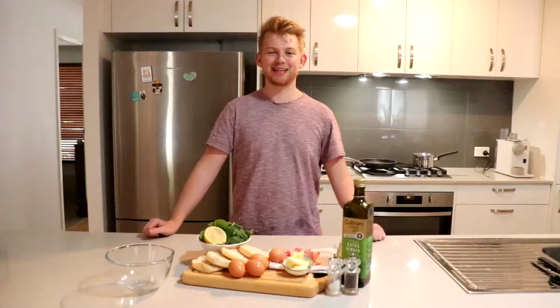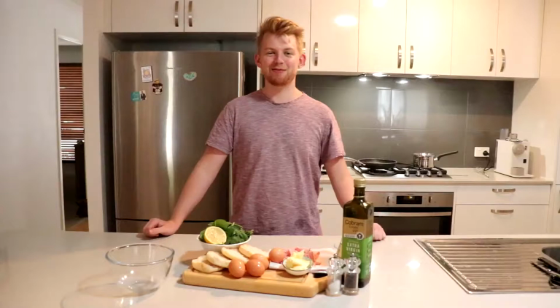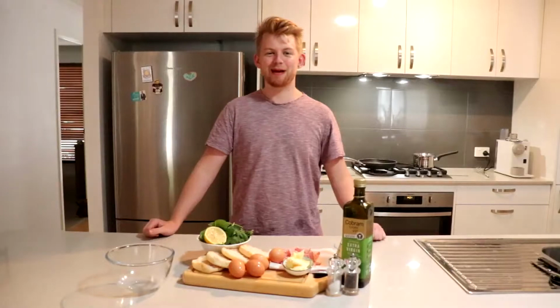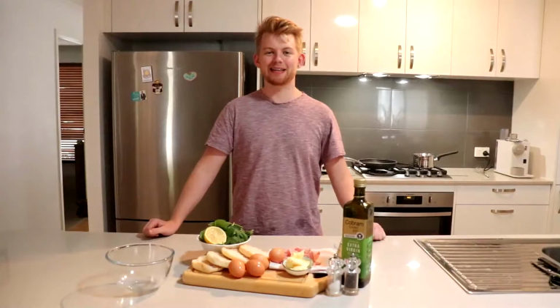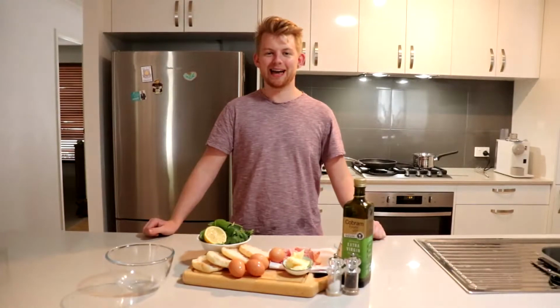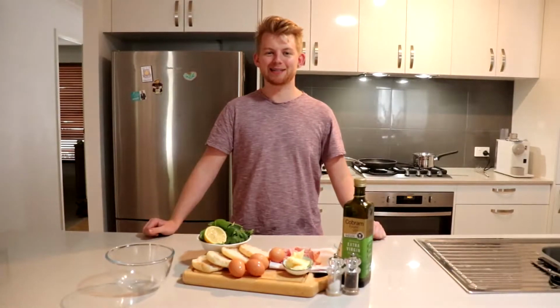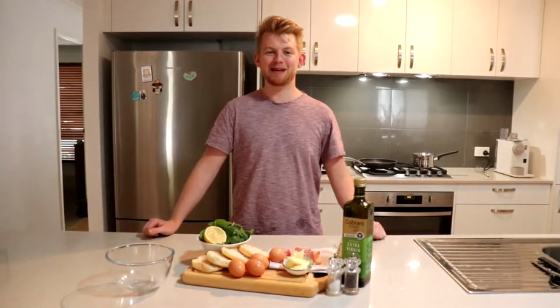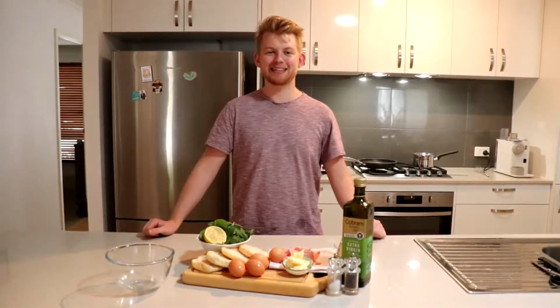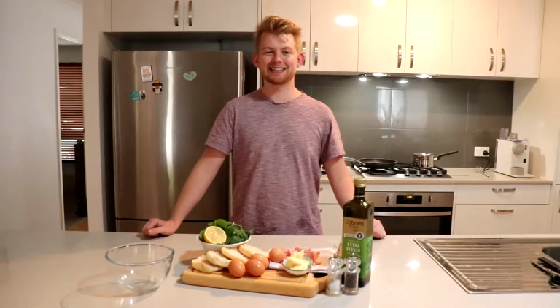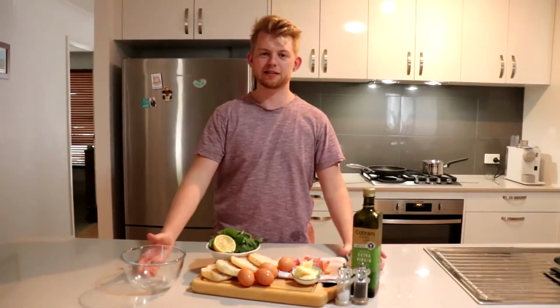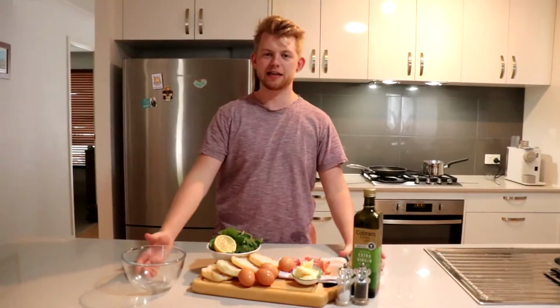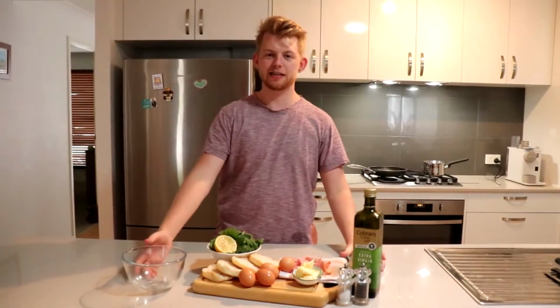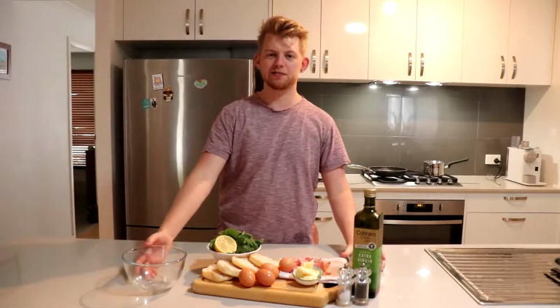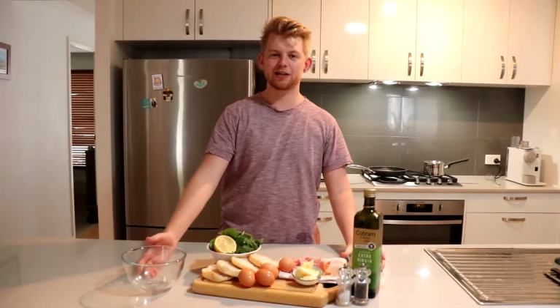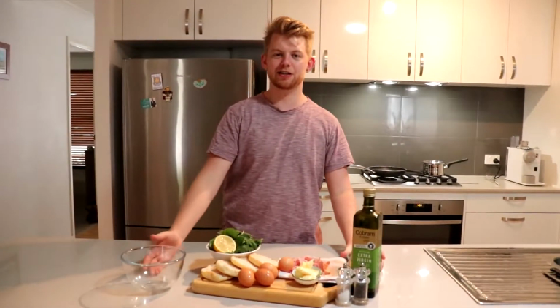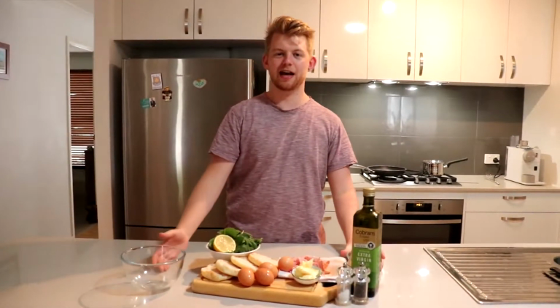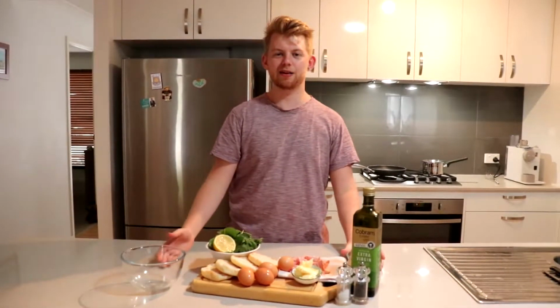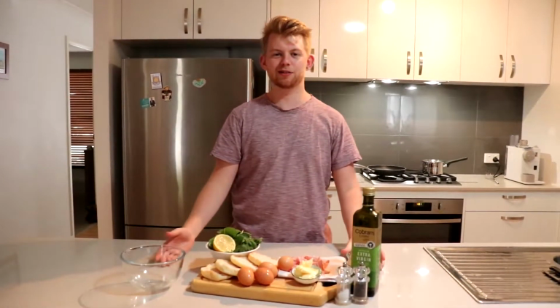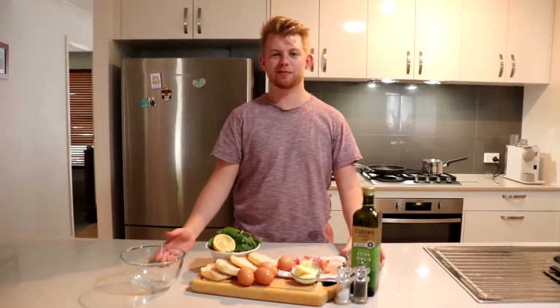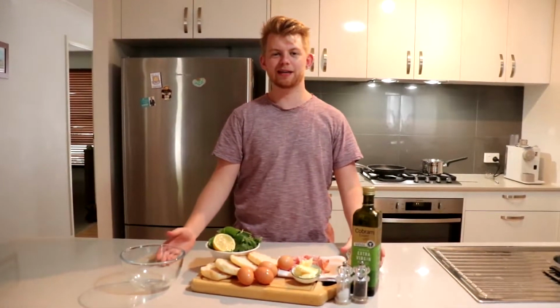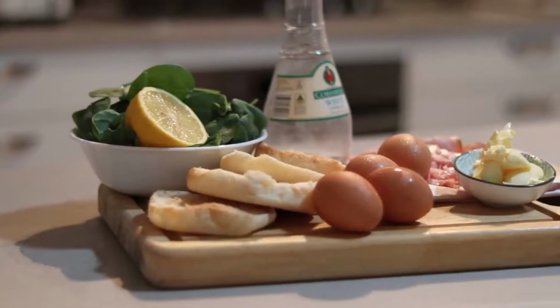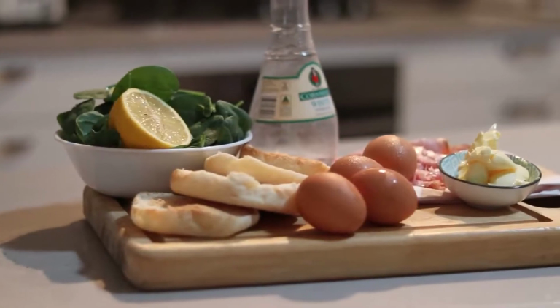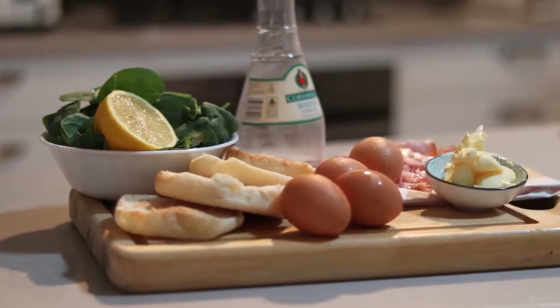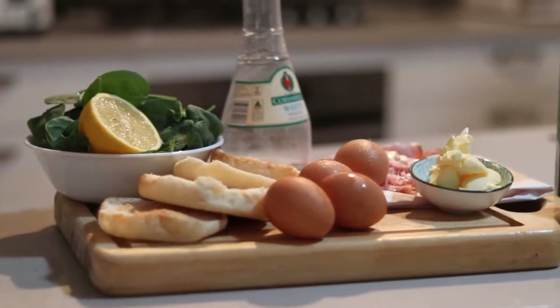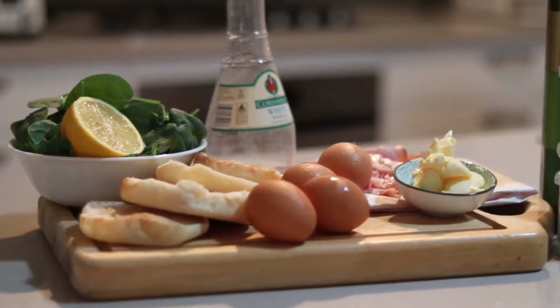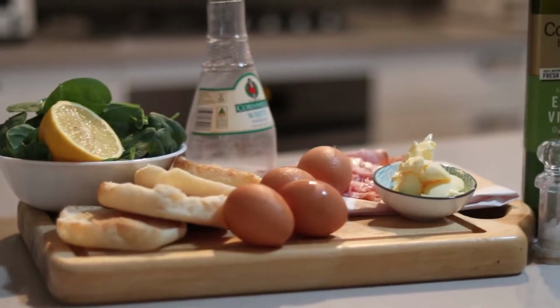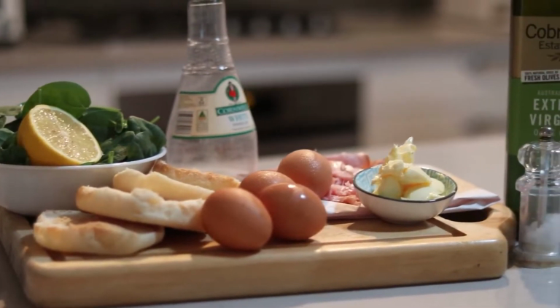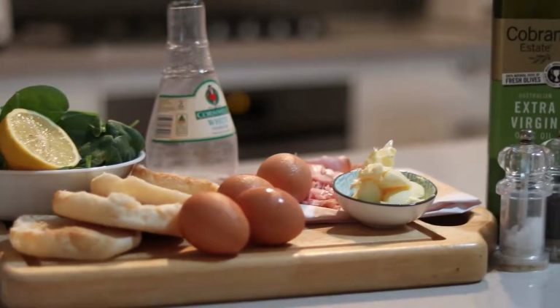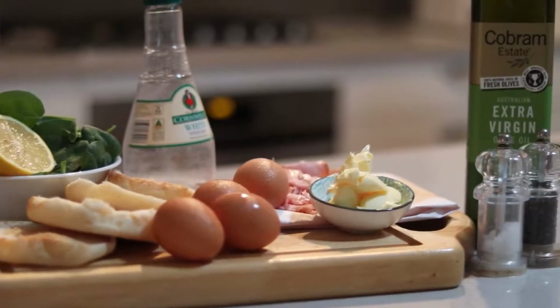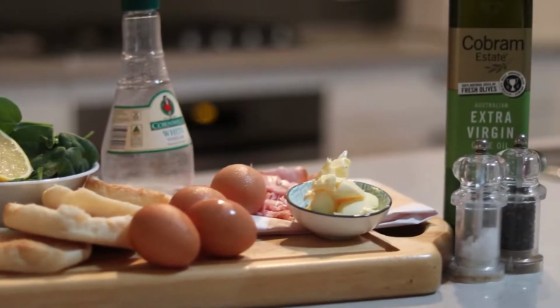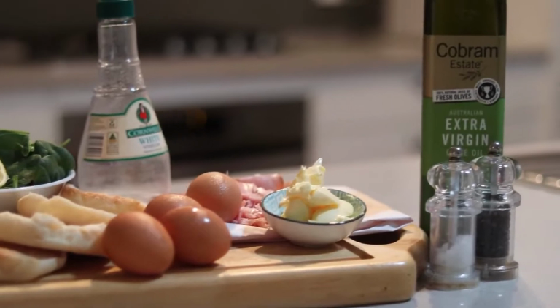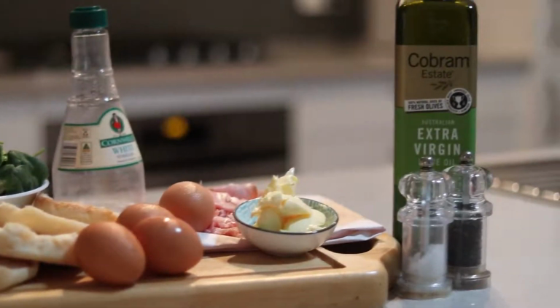Today we're making eggs benedict. This is an easy version that anyone can make at home. We'll start with the hollandaise sauce.